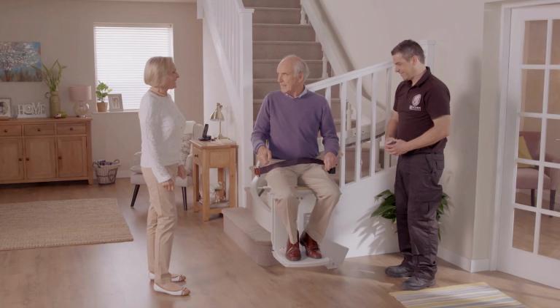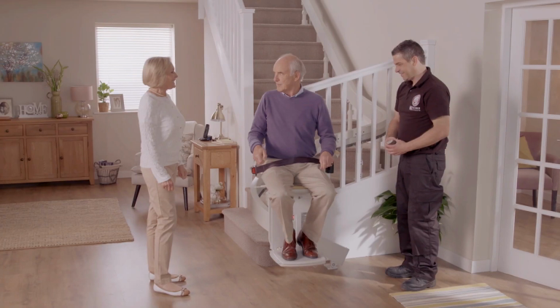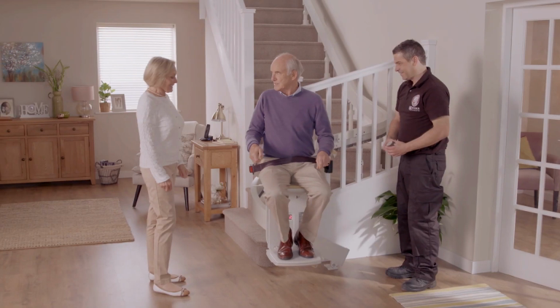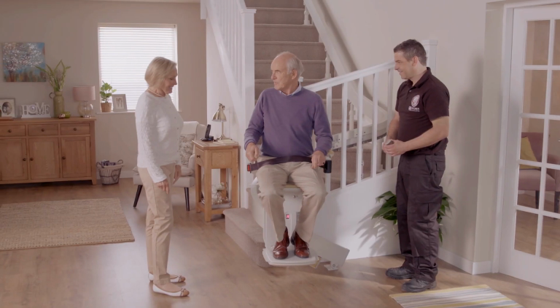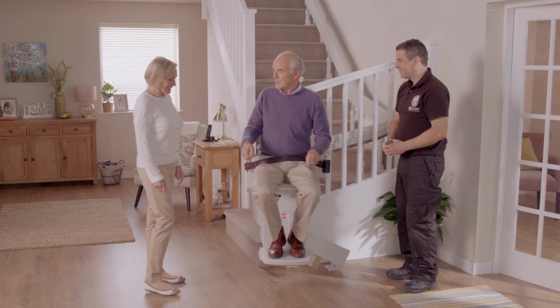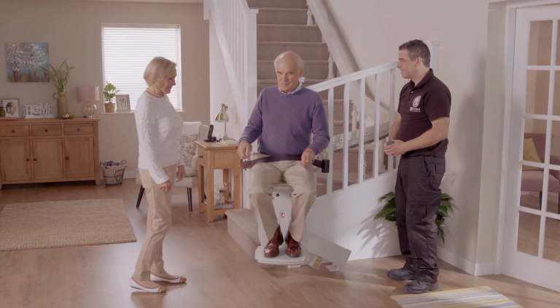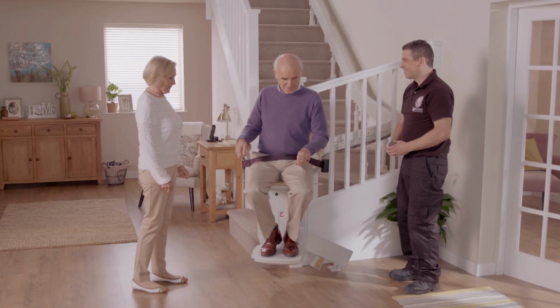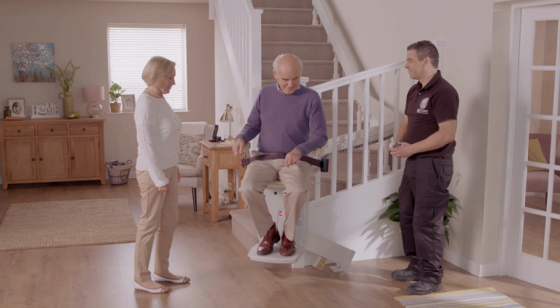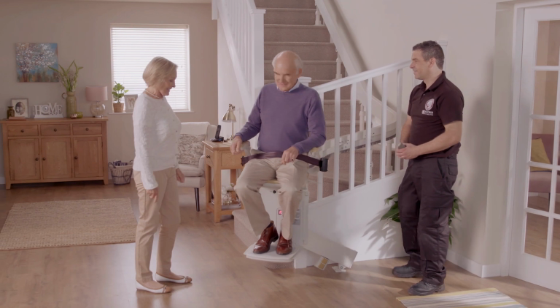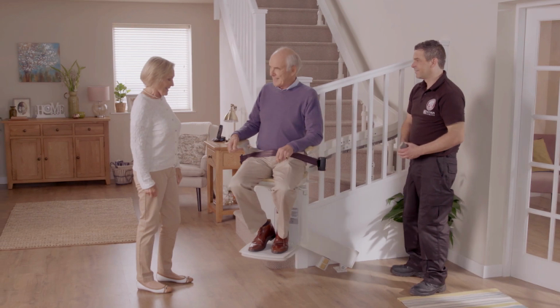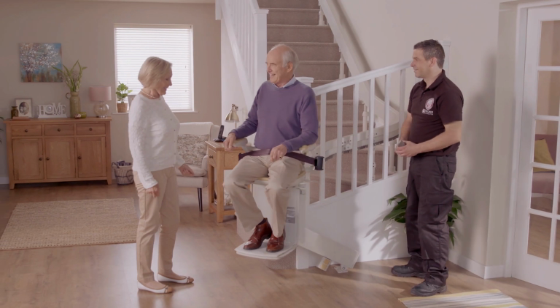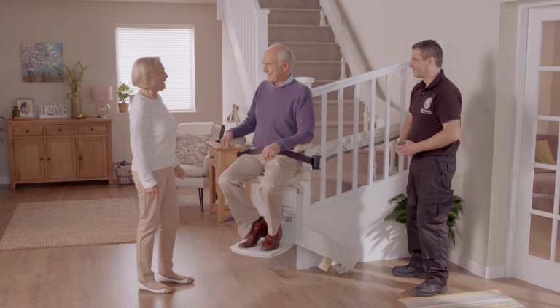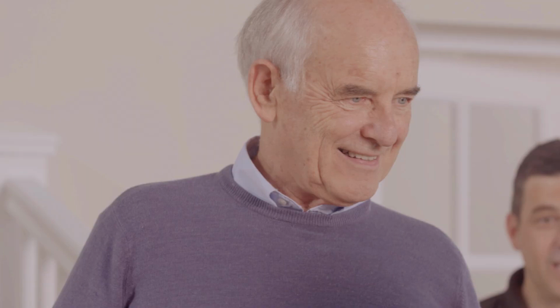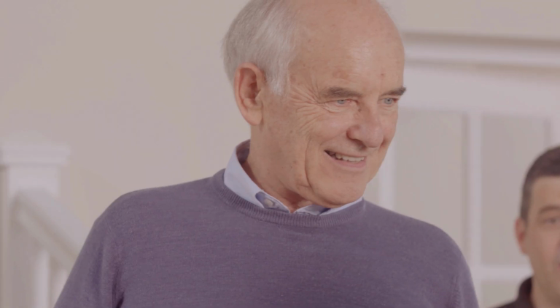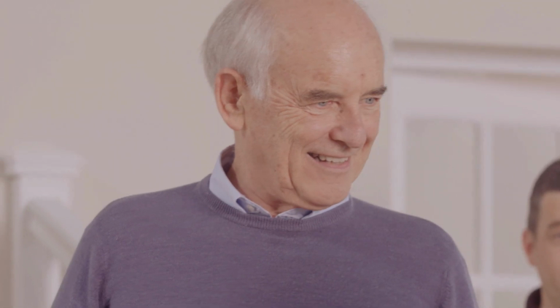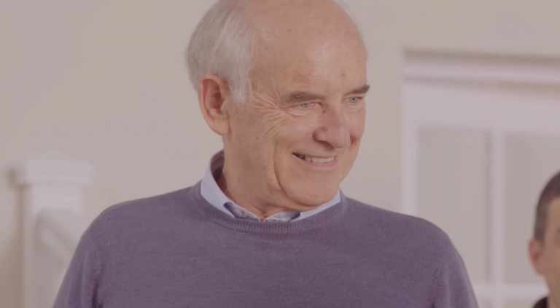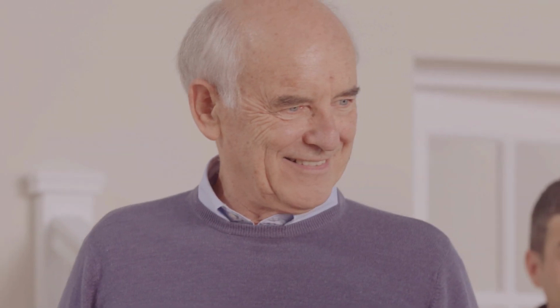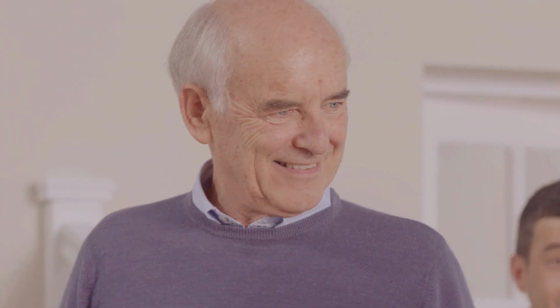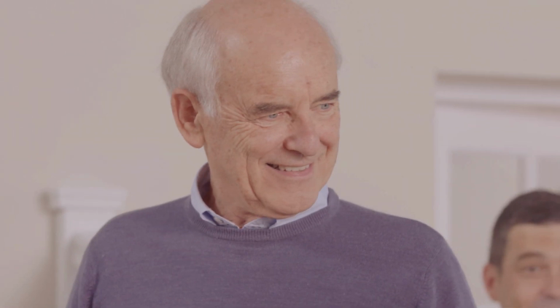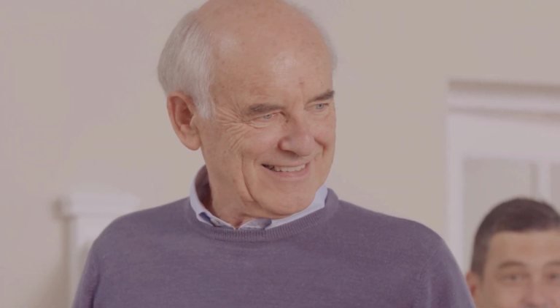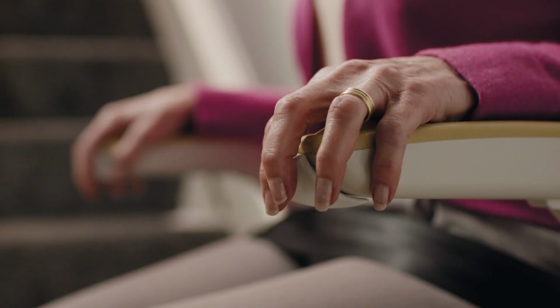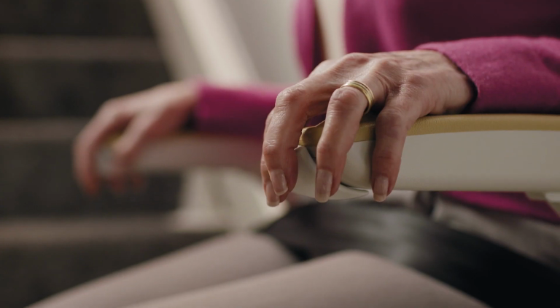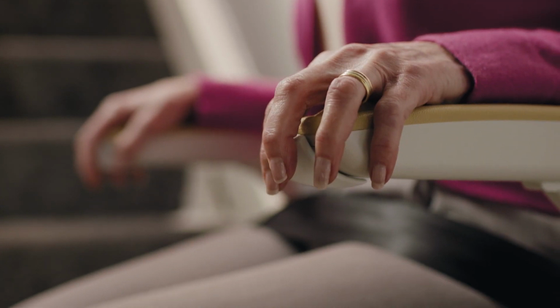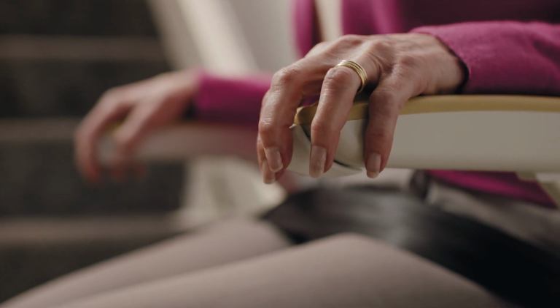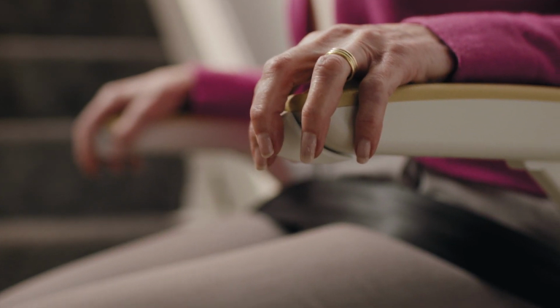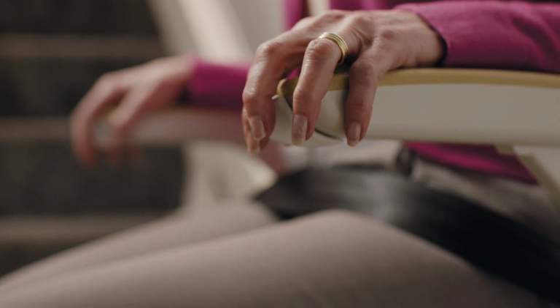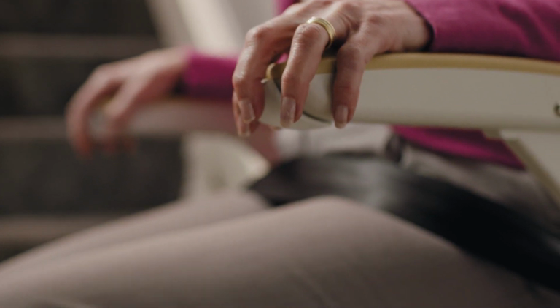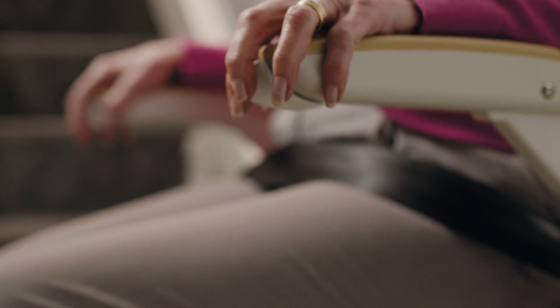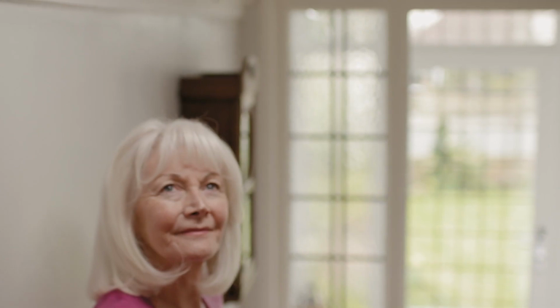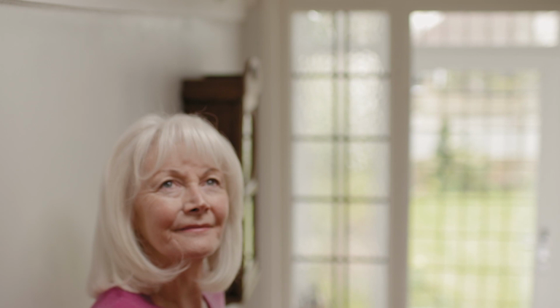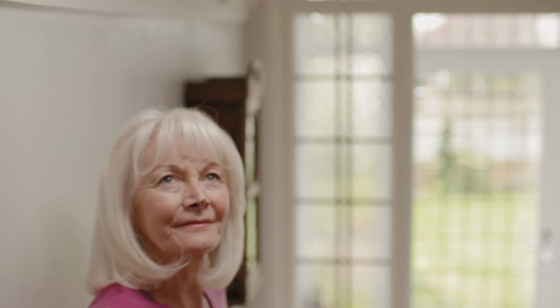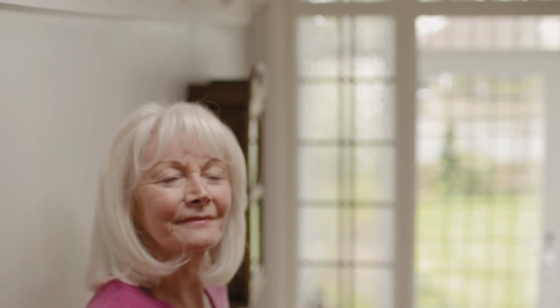Once our engineer has thoroughly tested the stairlift and made sure everything is working correctly, they will then guide the customer through how to operate it.